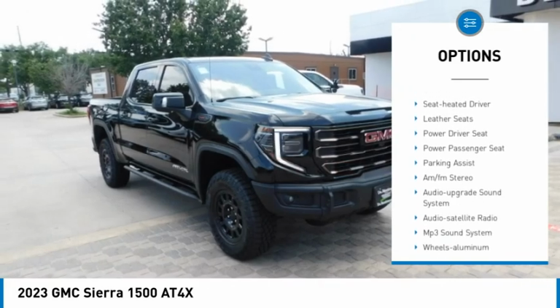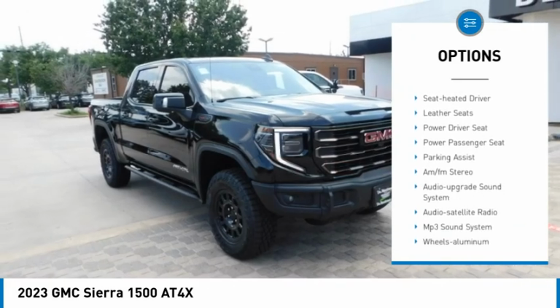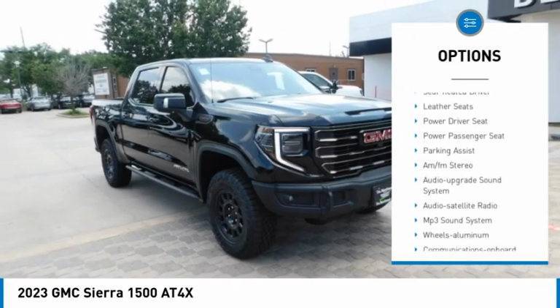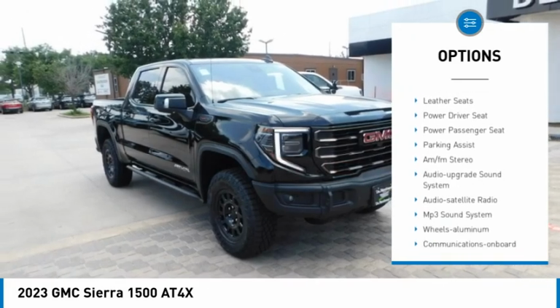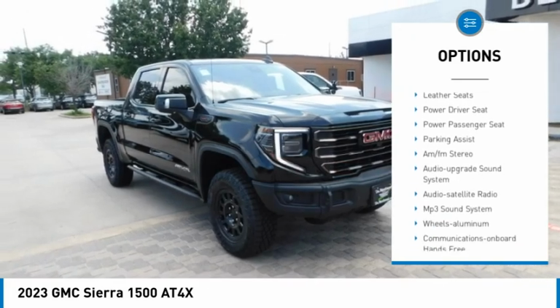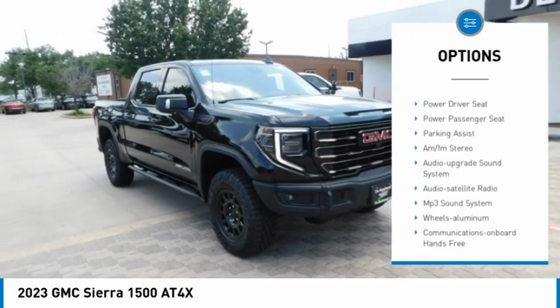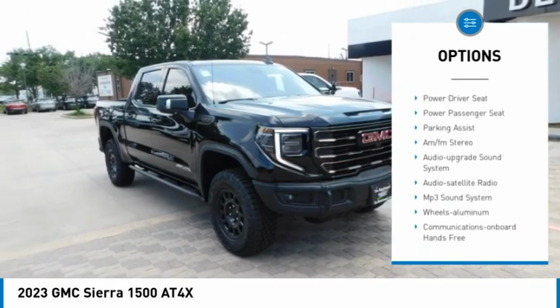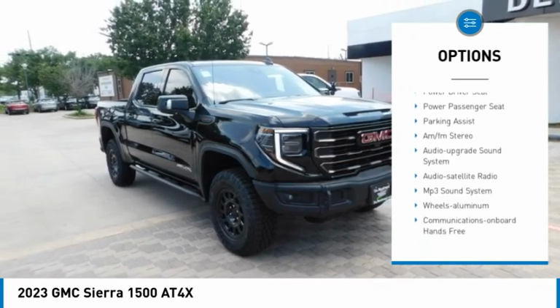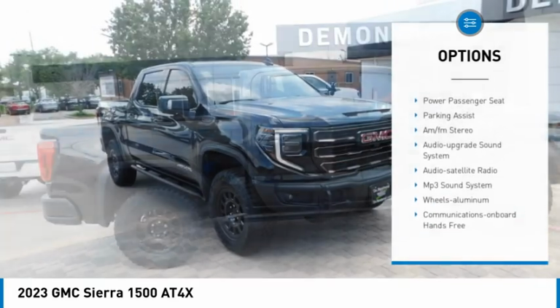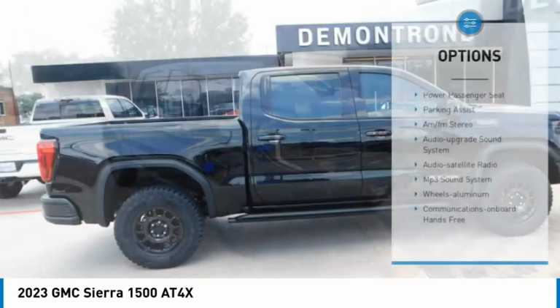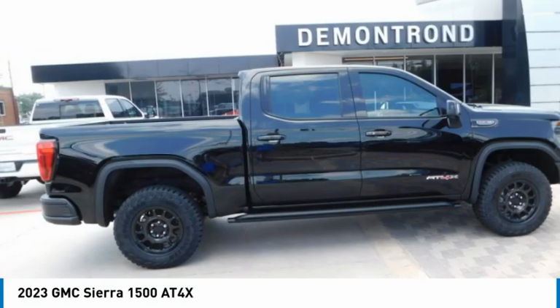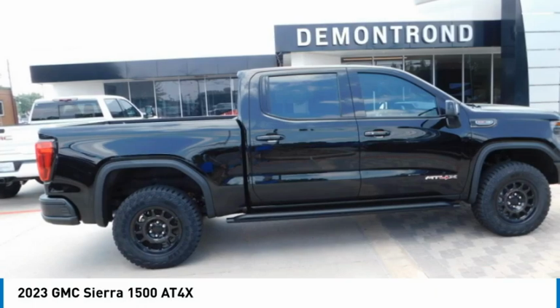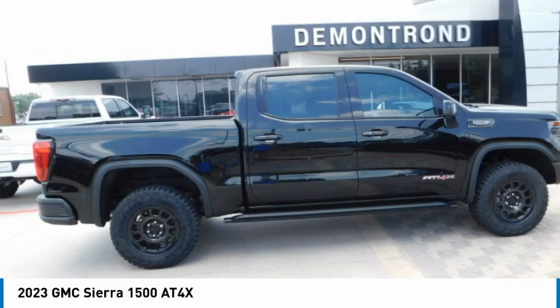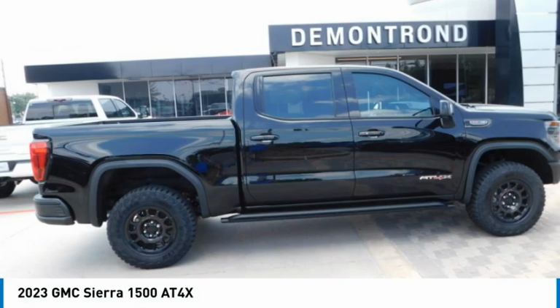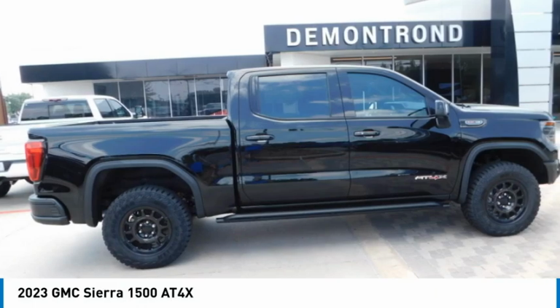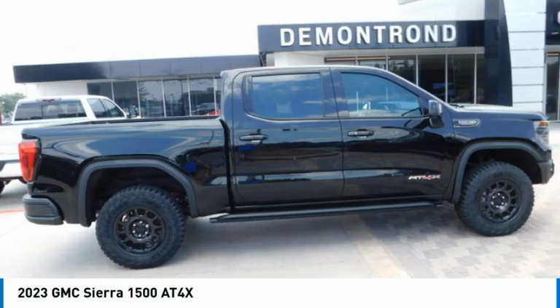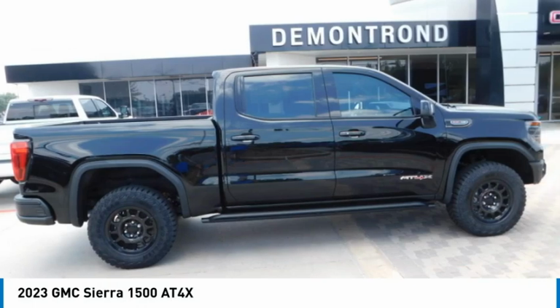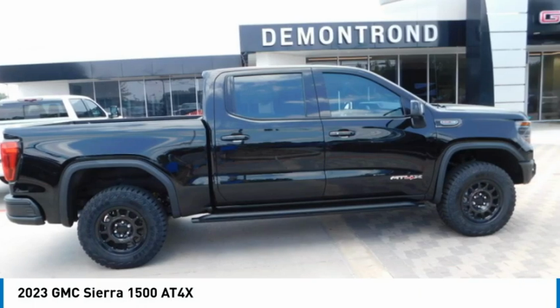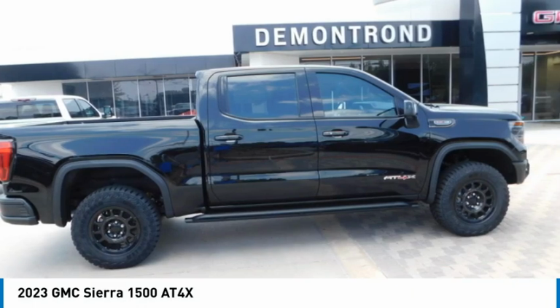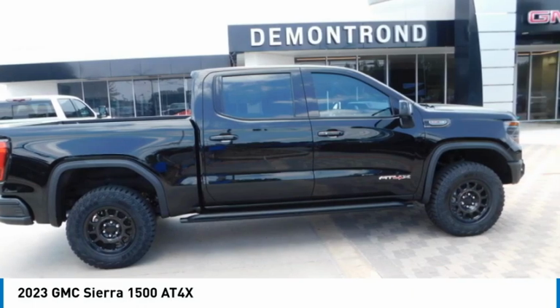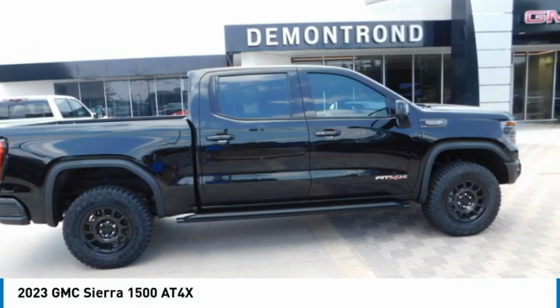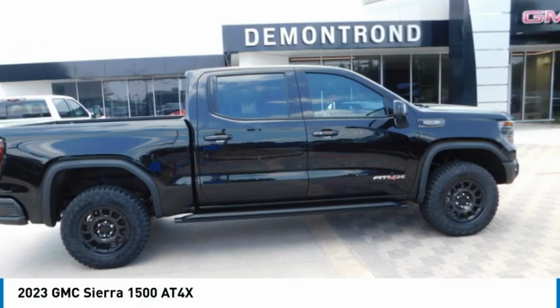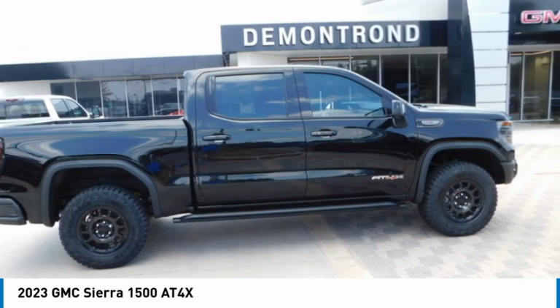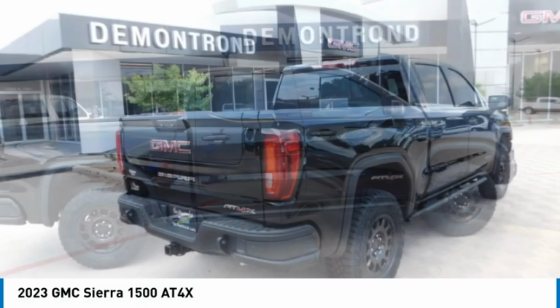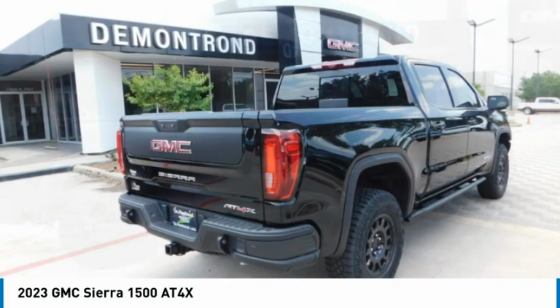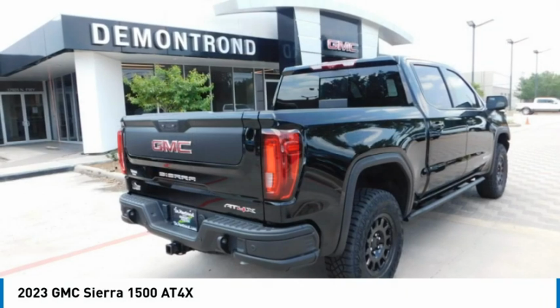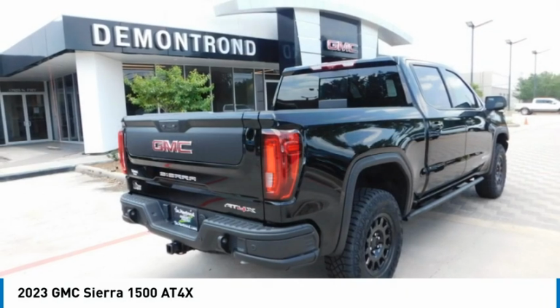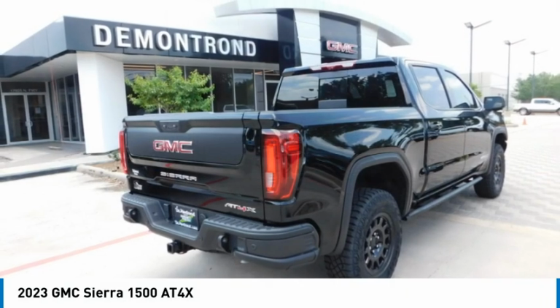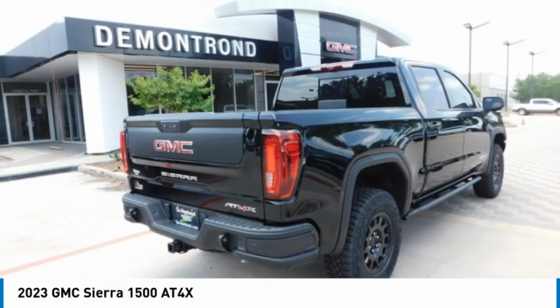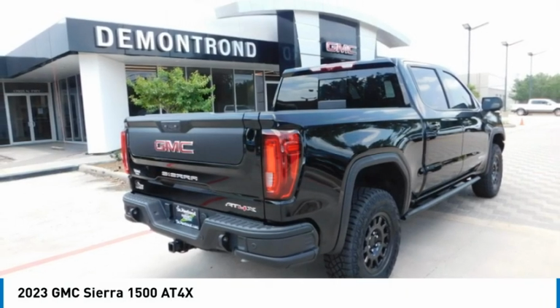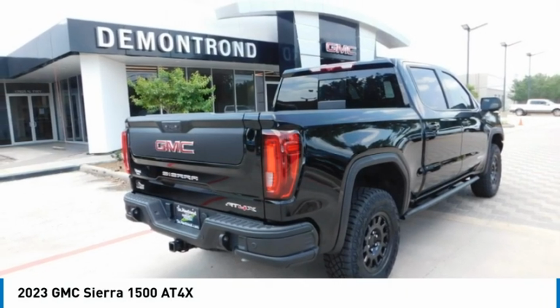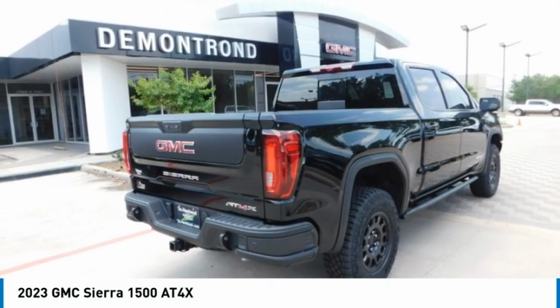Daytime running lights, remote keyless entry, VOD lights, mirror memory. Come see the car for yourself.